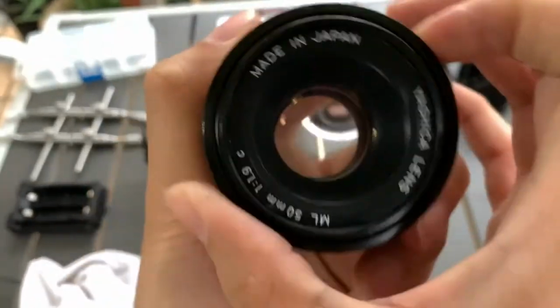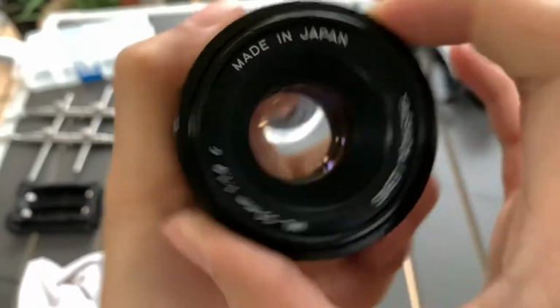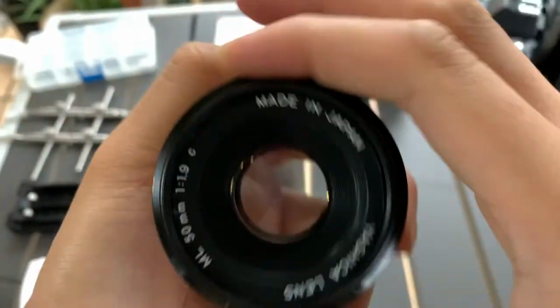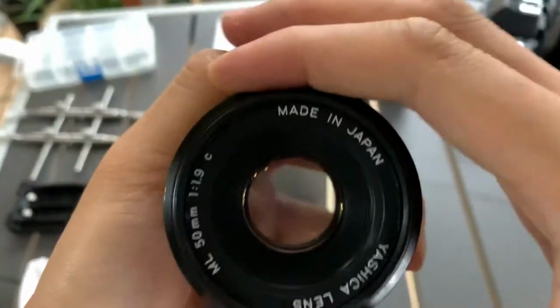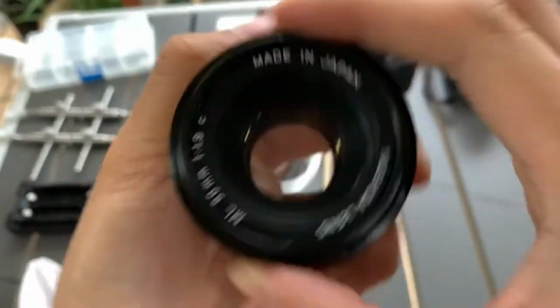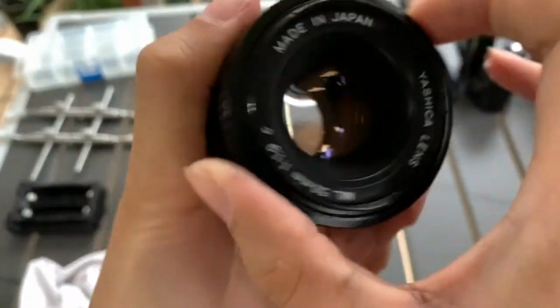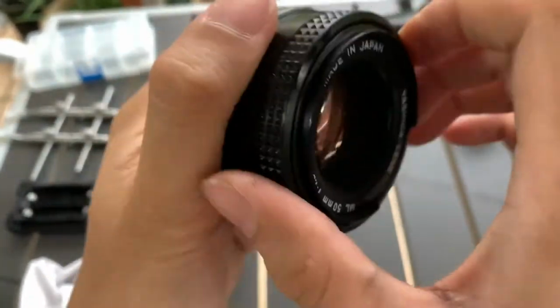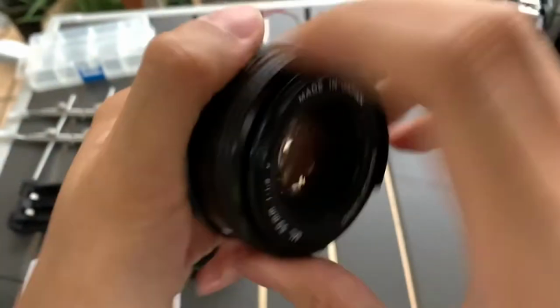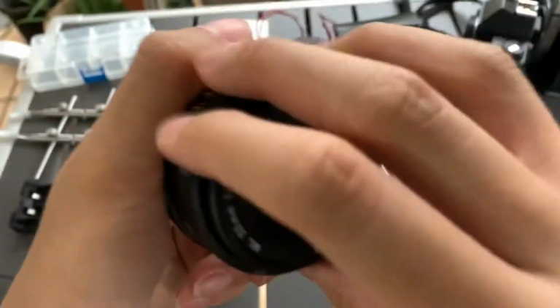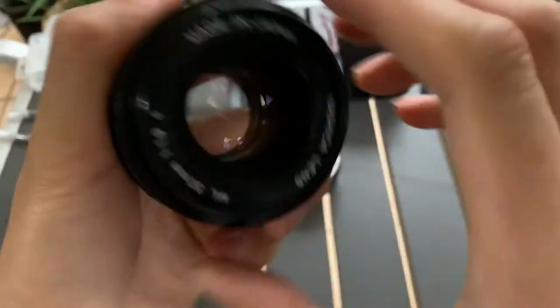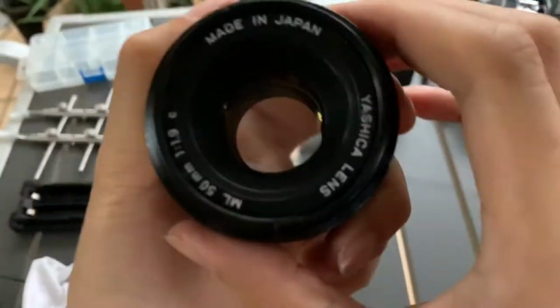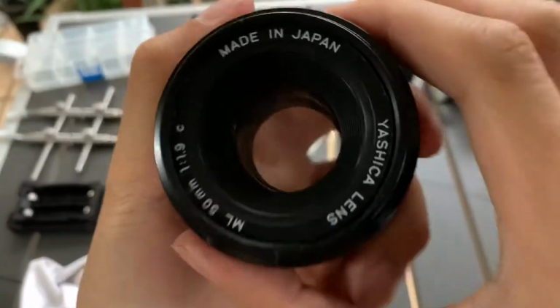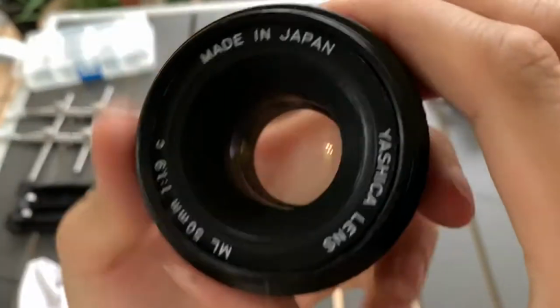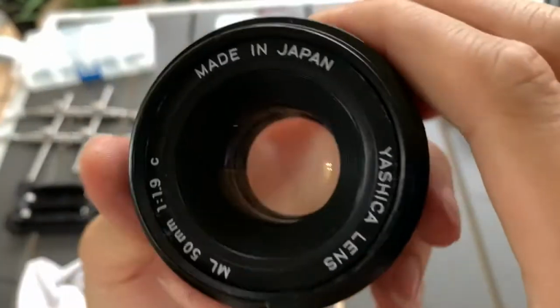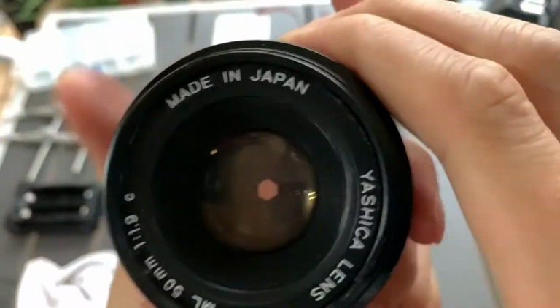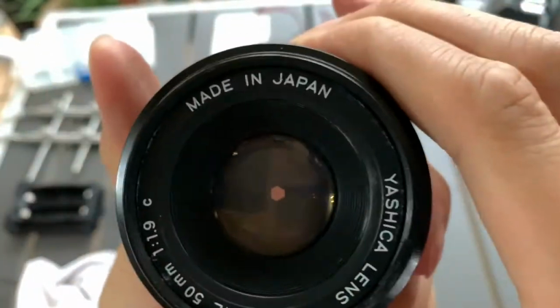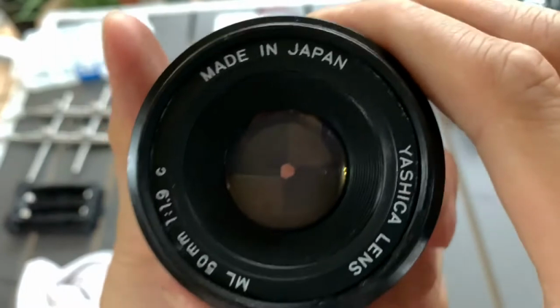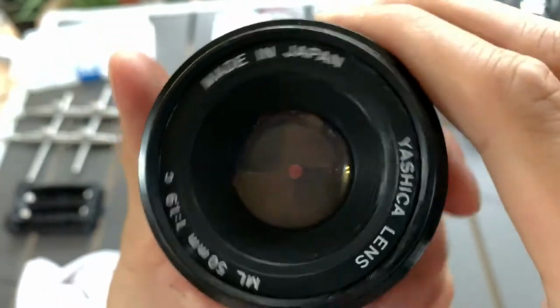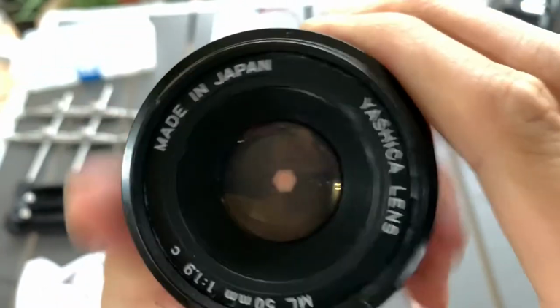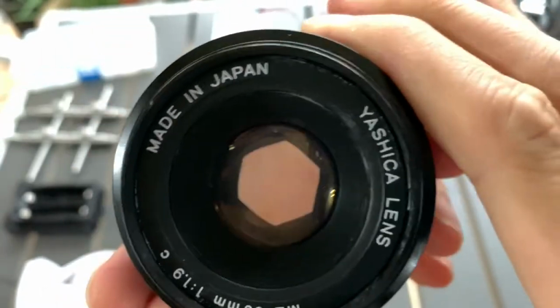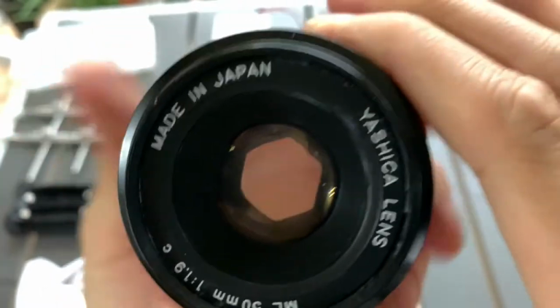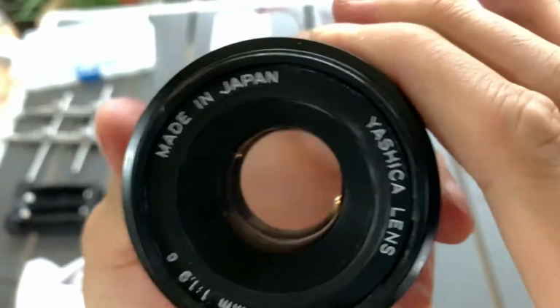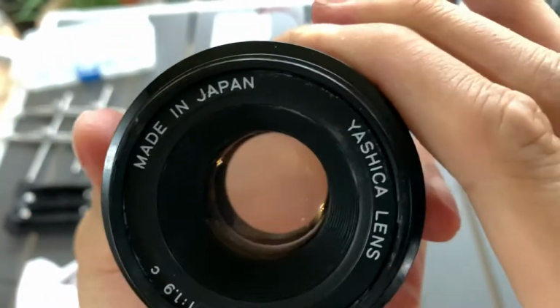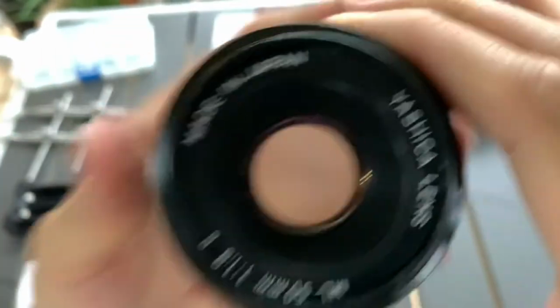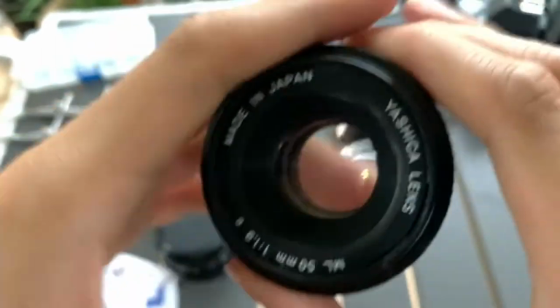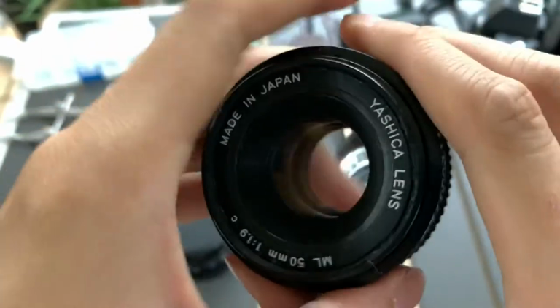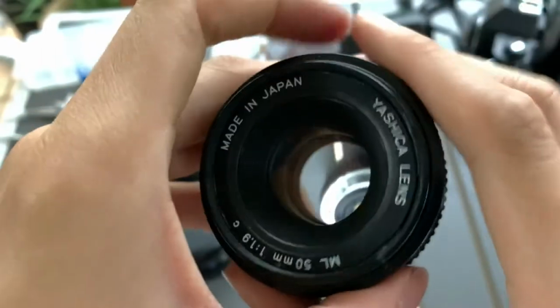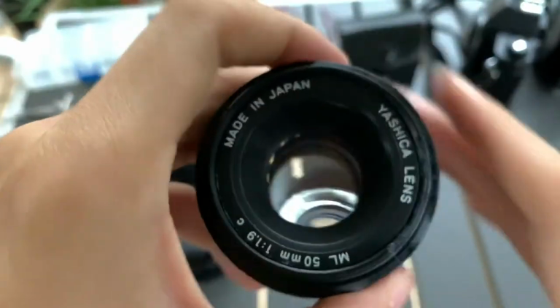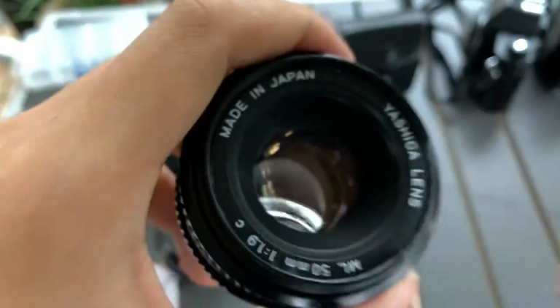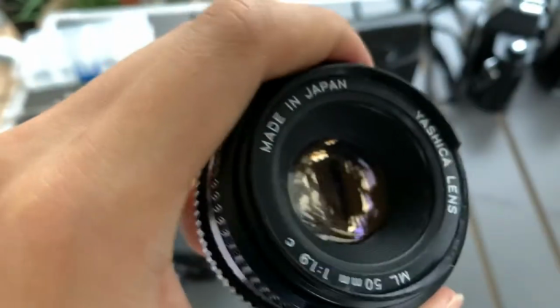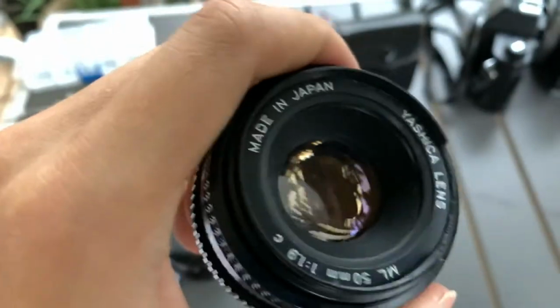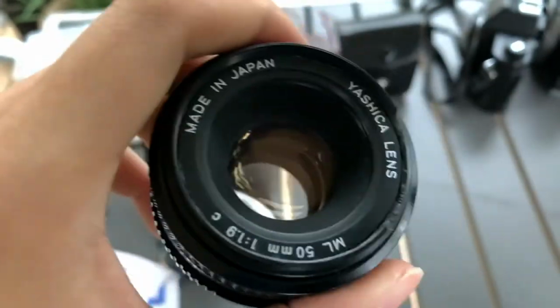Focusing is smooth. The blade works. Let's do a shine test.